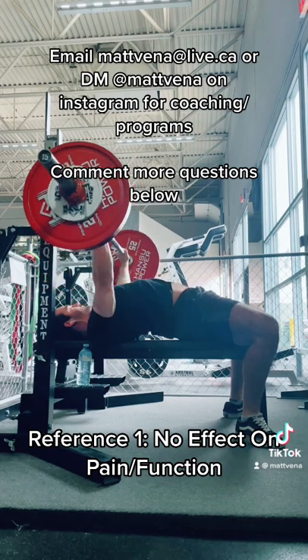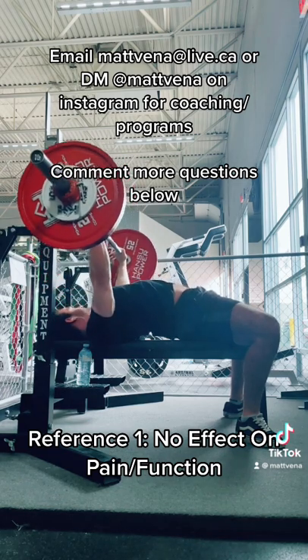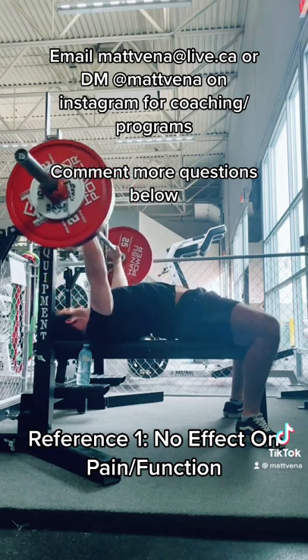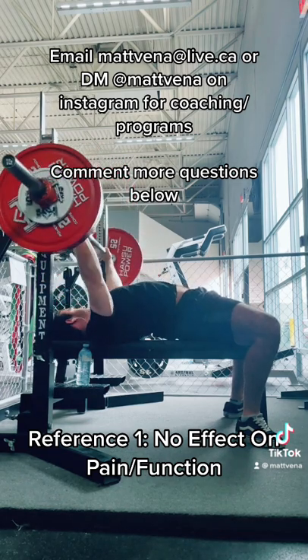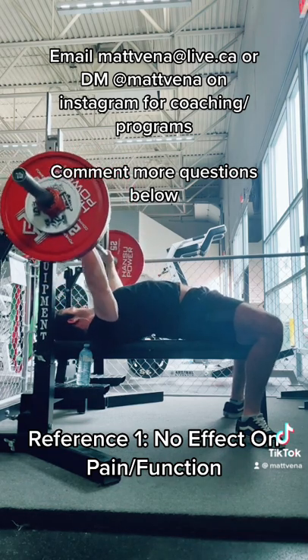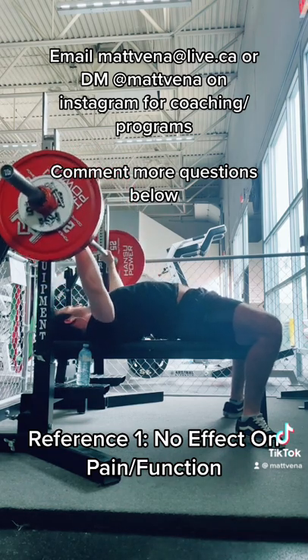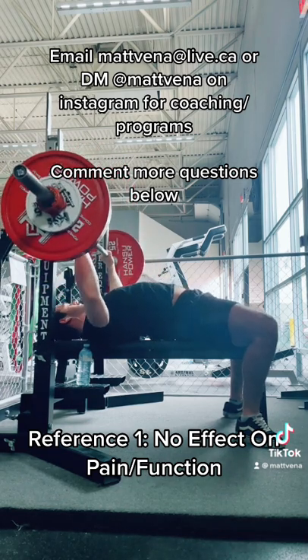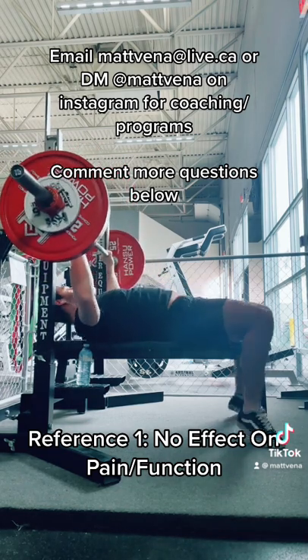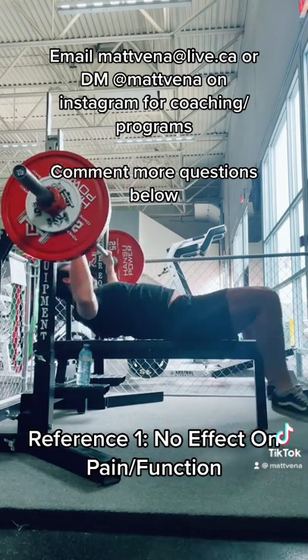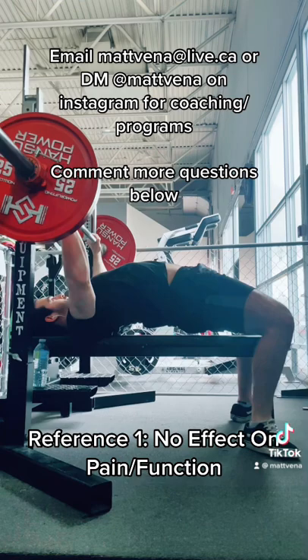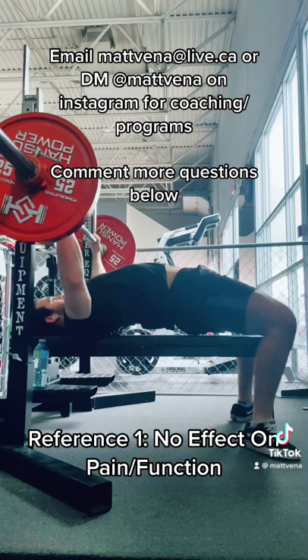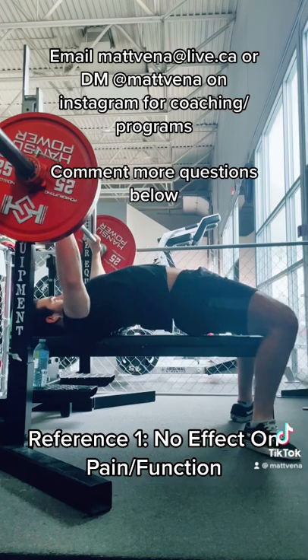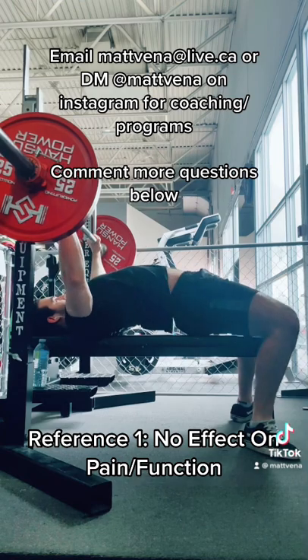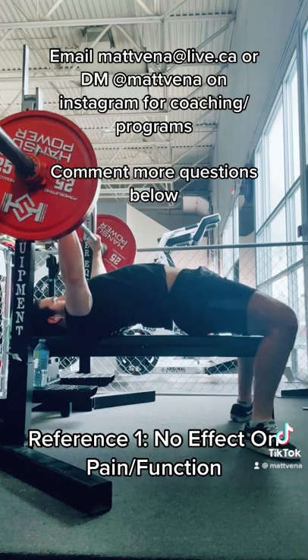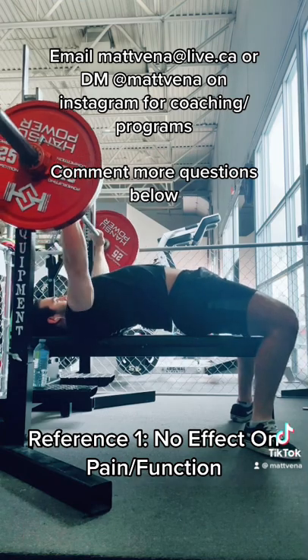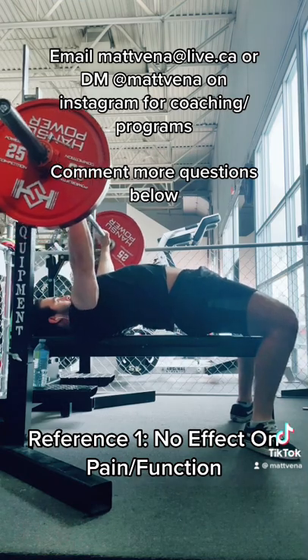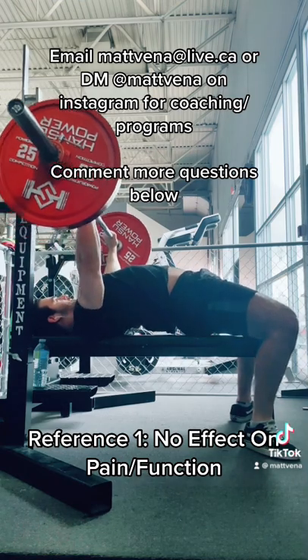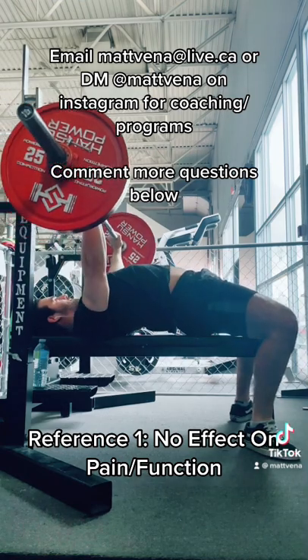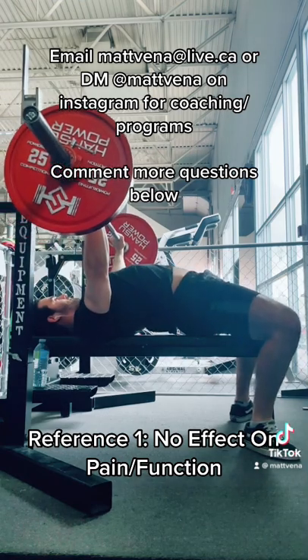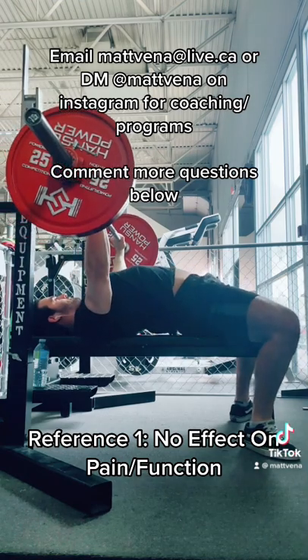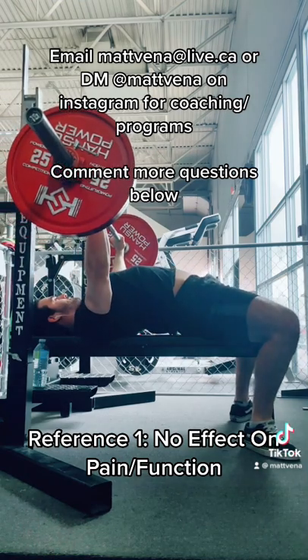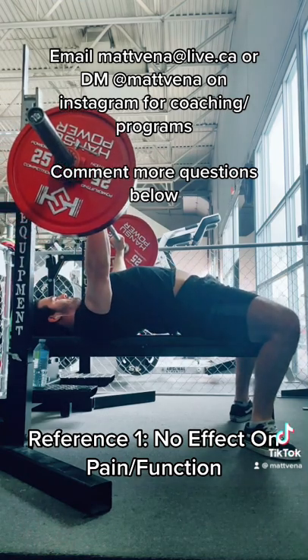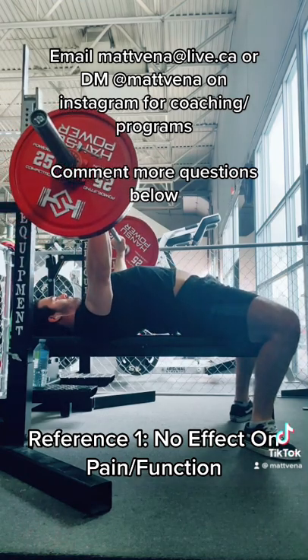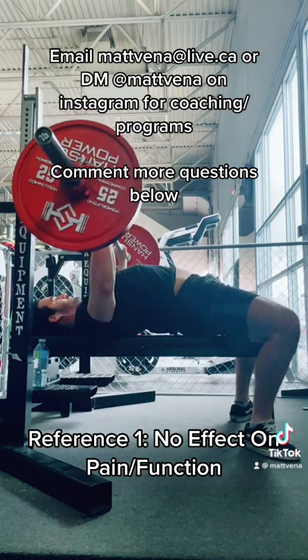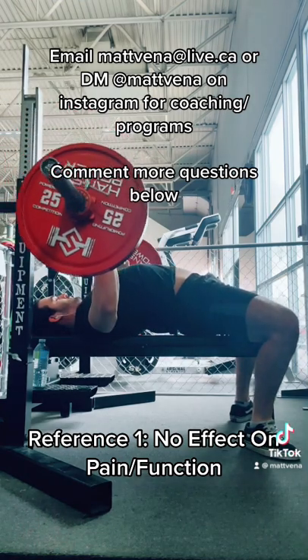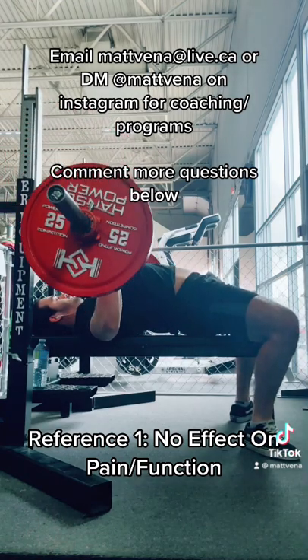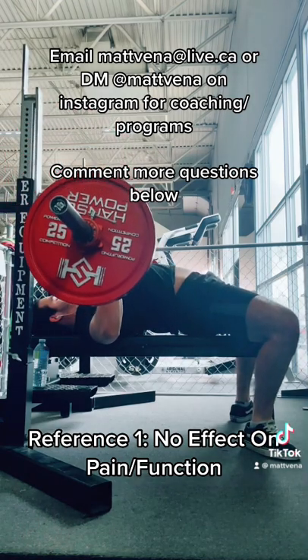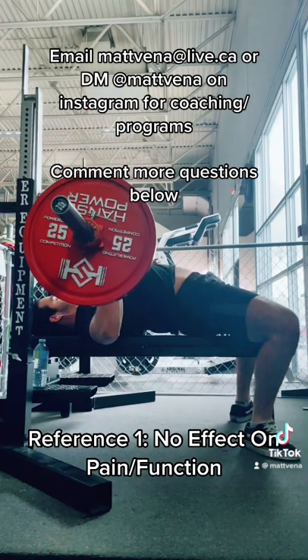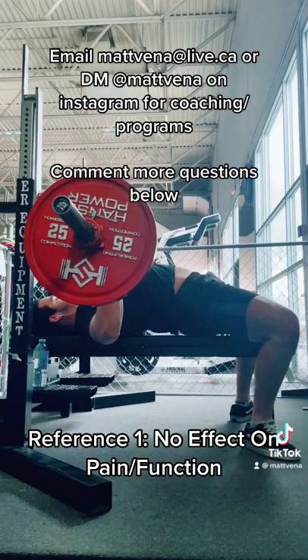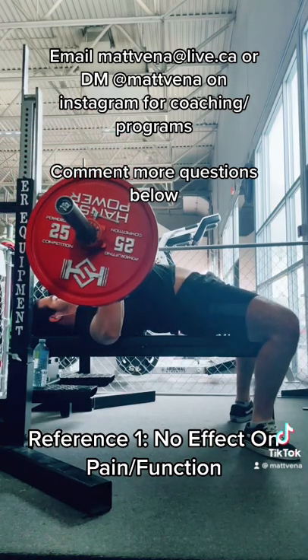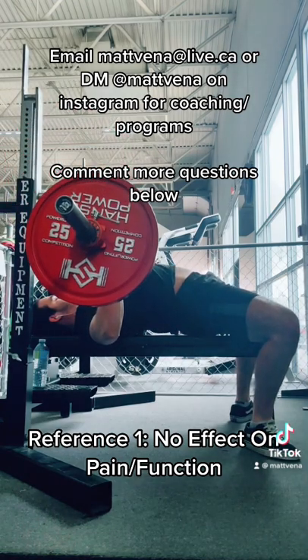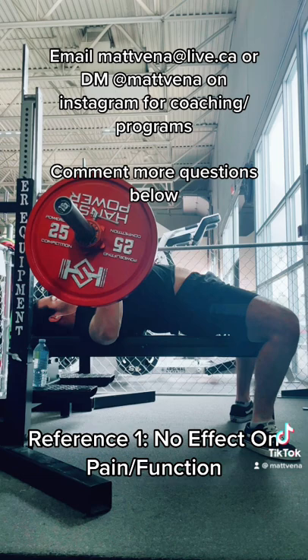Yet this guy got shredded in the comments on TikTok, because lots of people in the optimal movement community seem to preach scapulohumeral rhythm.